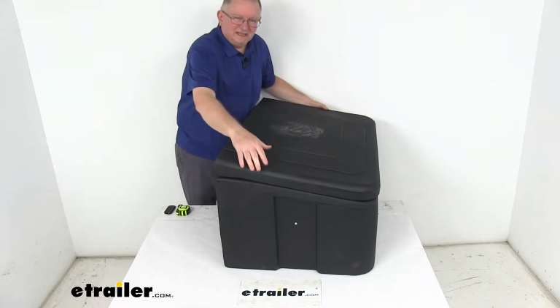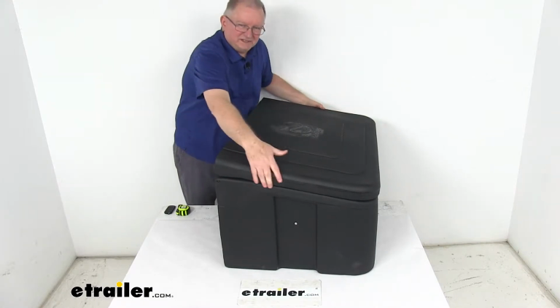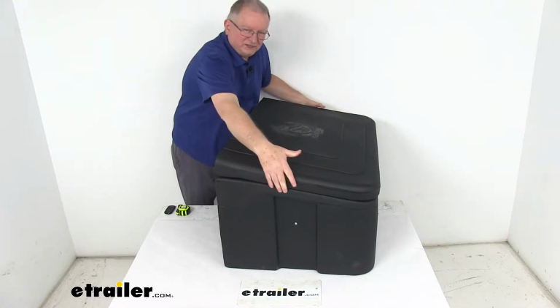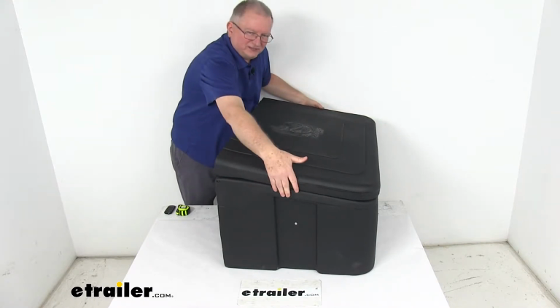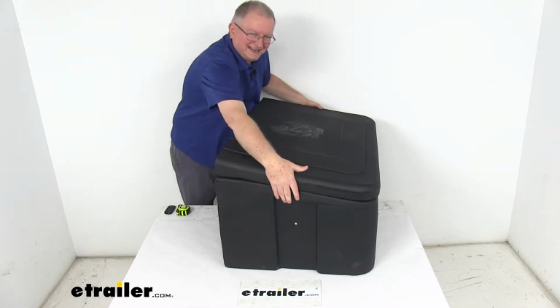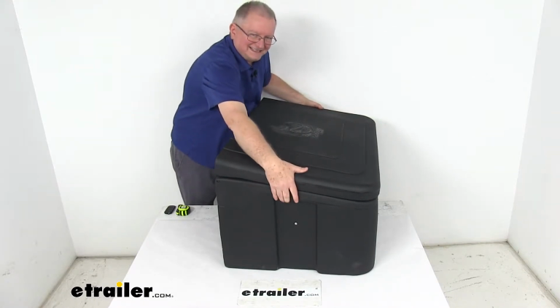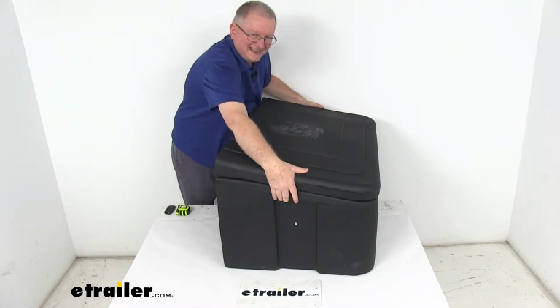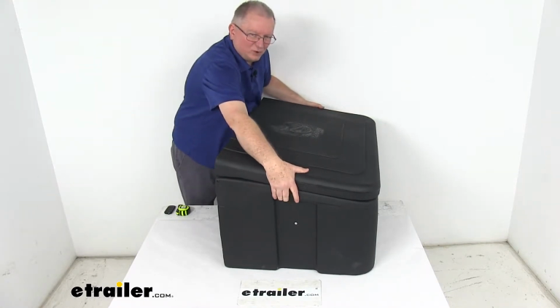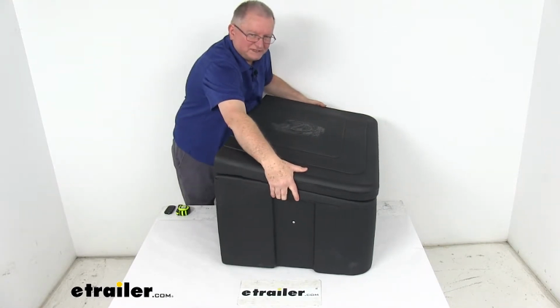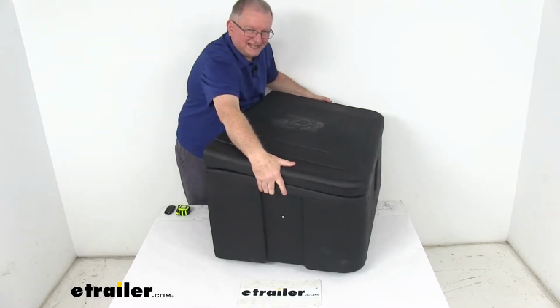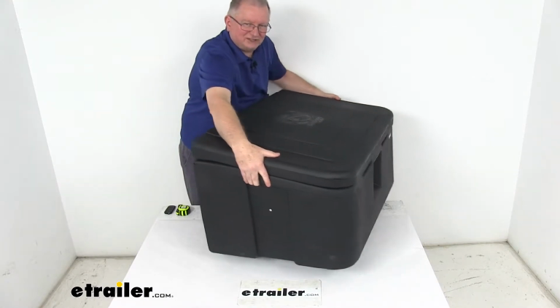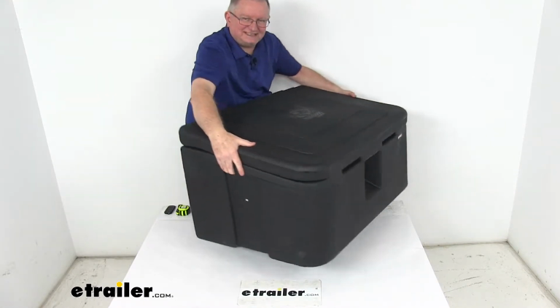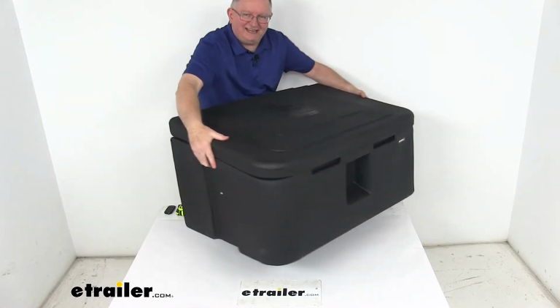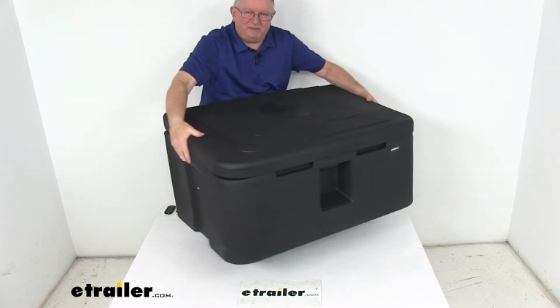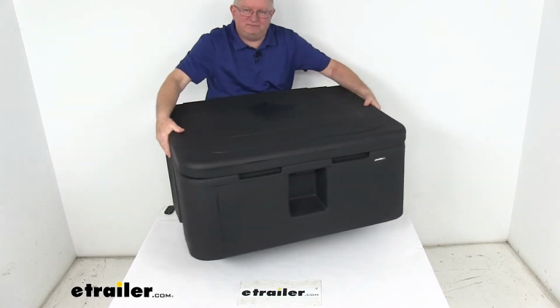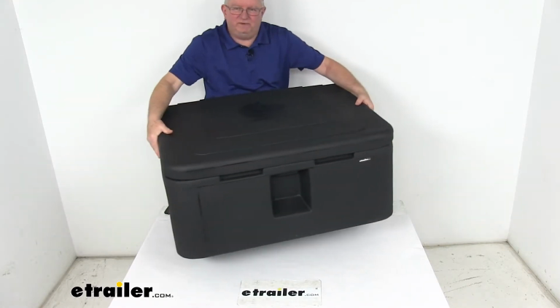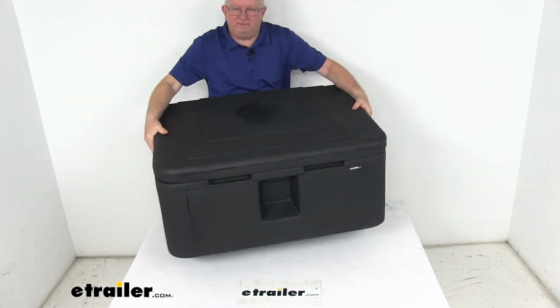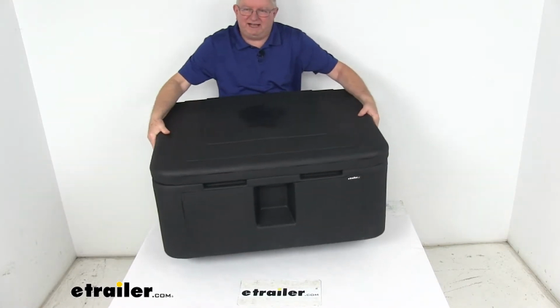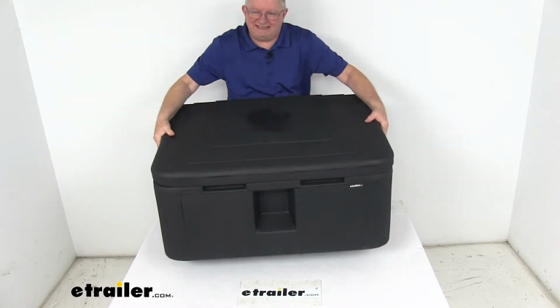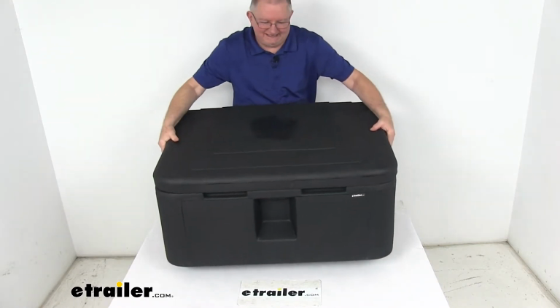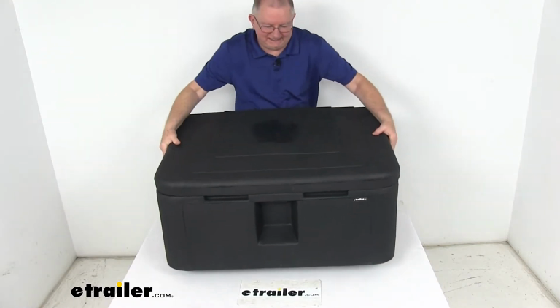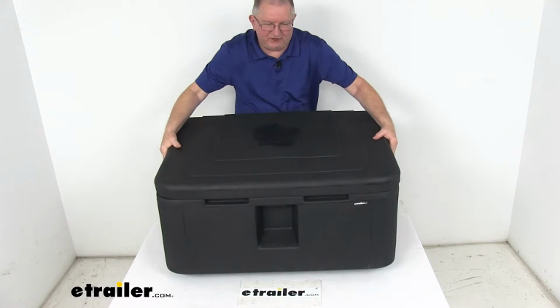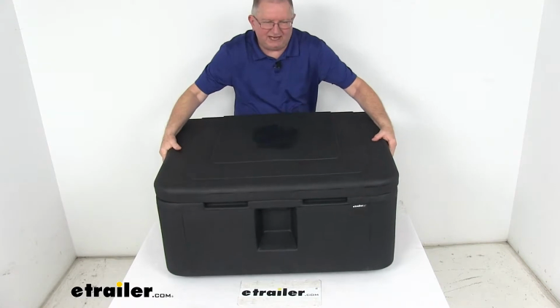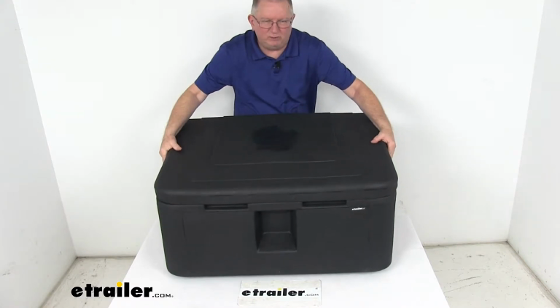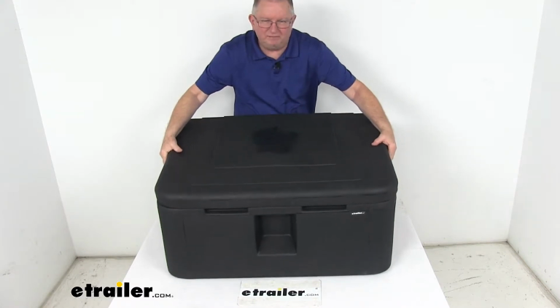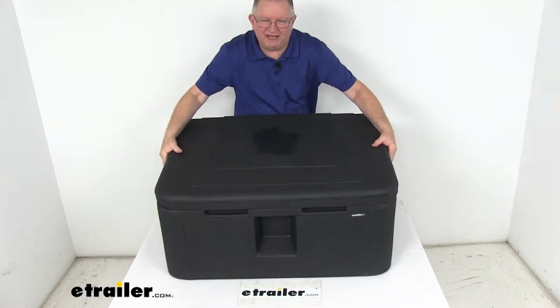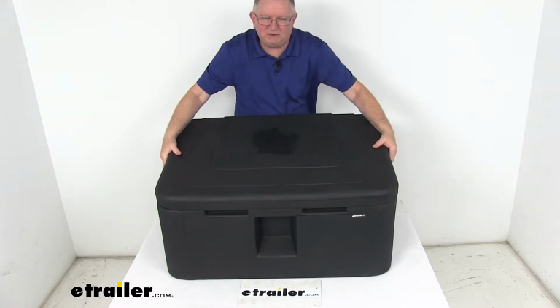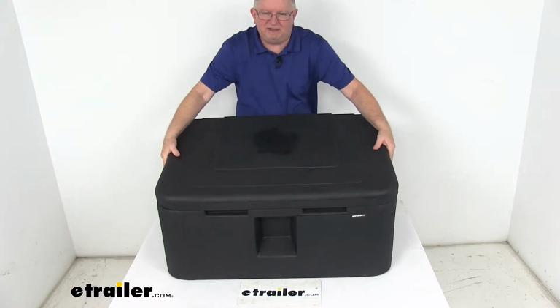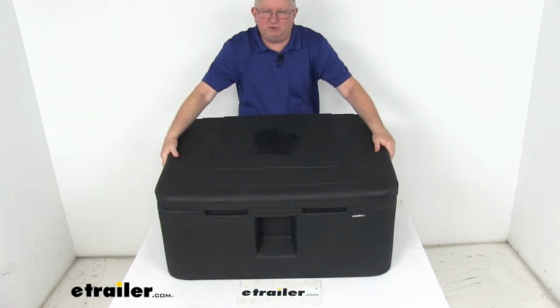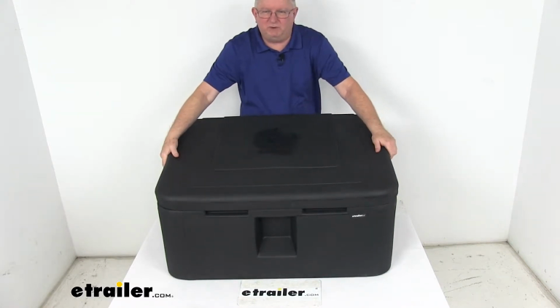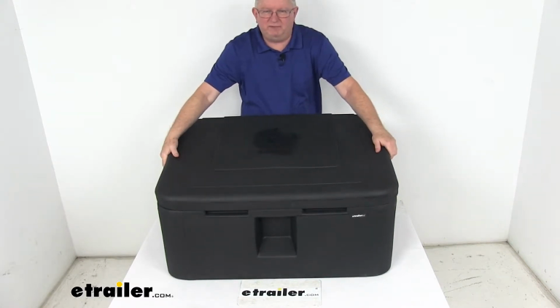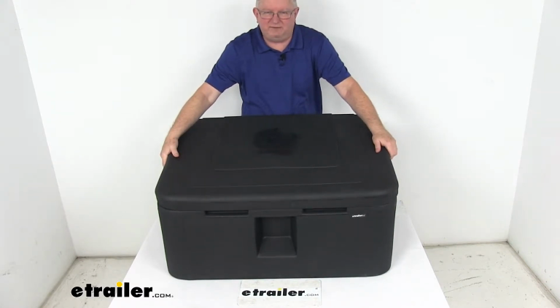It does feature nice hand-hold slots on the side here, which makes moving the box easy. It's a very lightweight box — it weighs about 21 pounds.